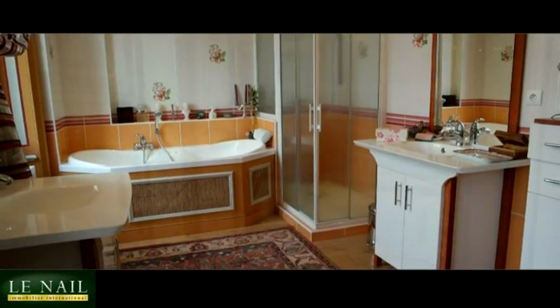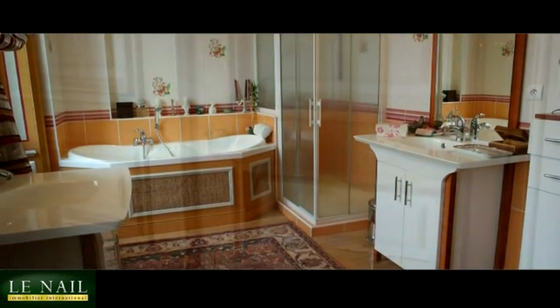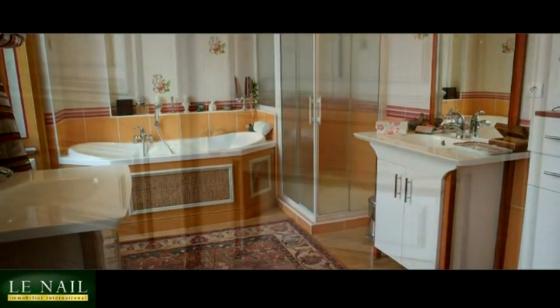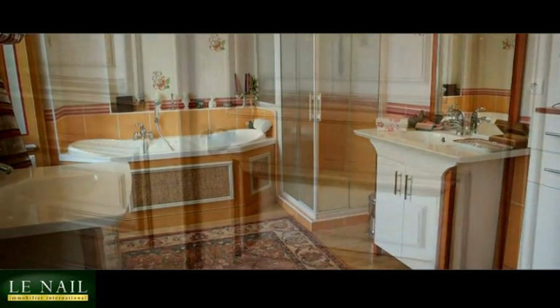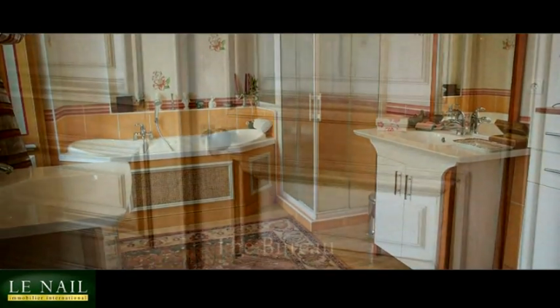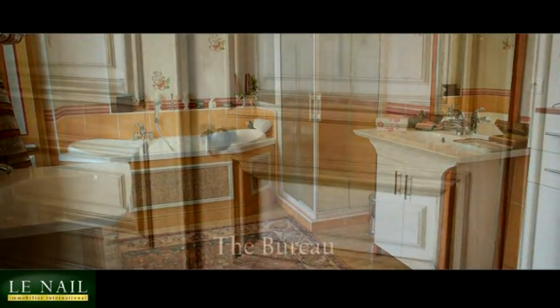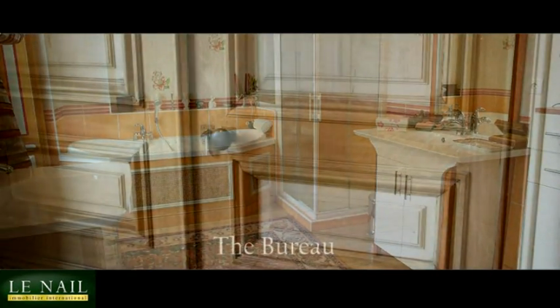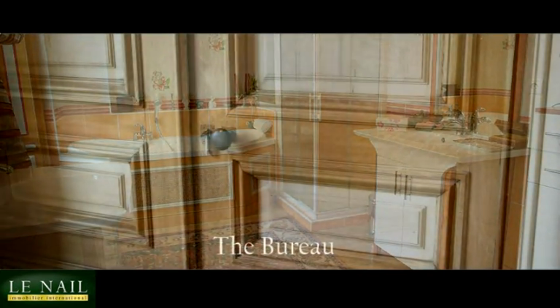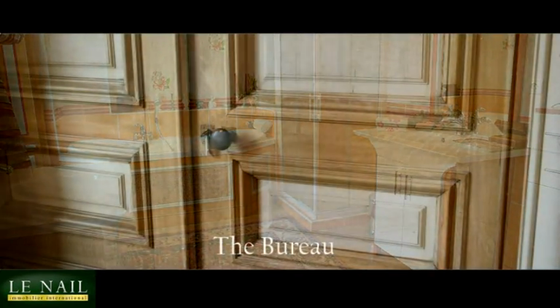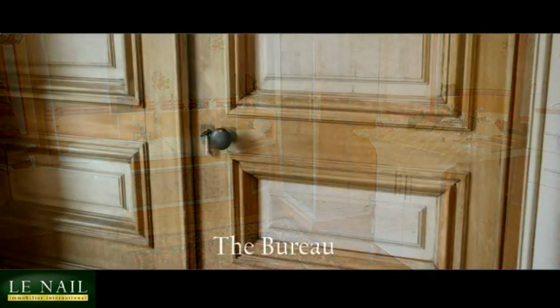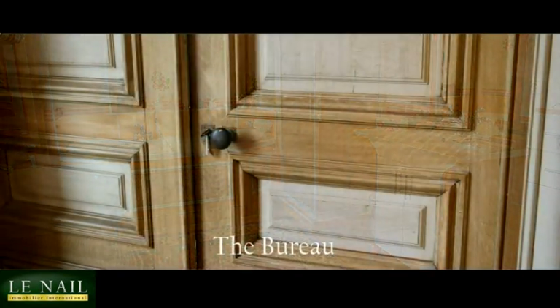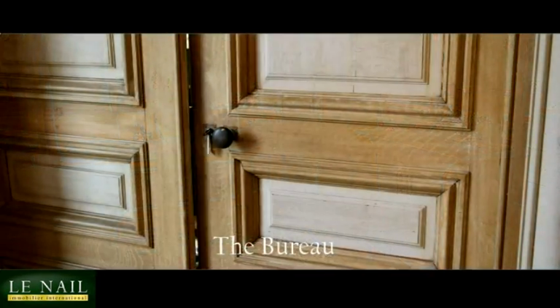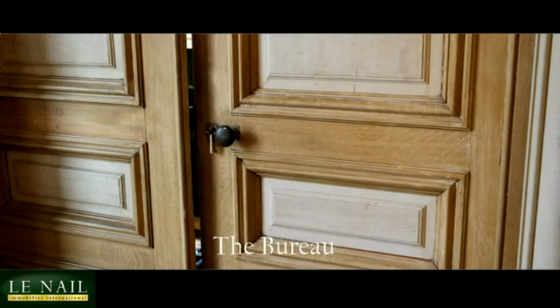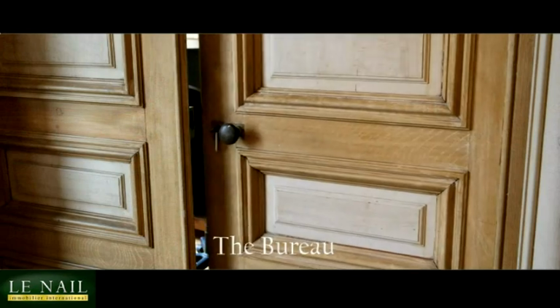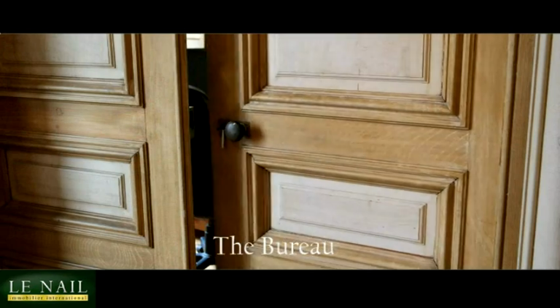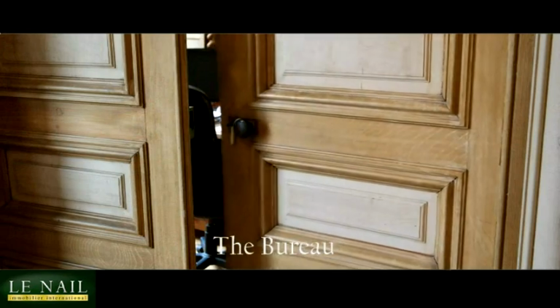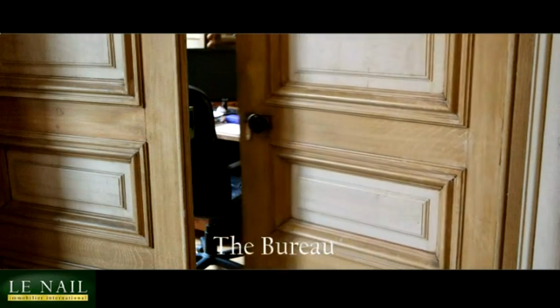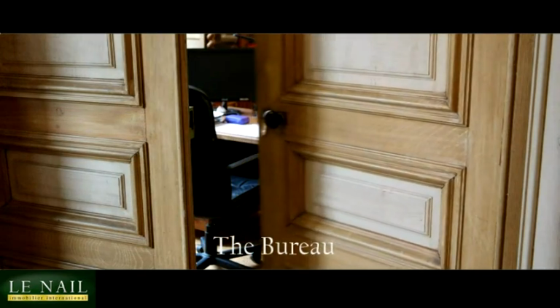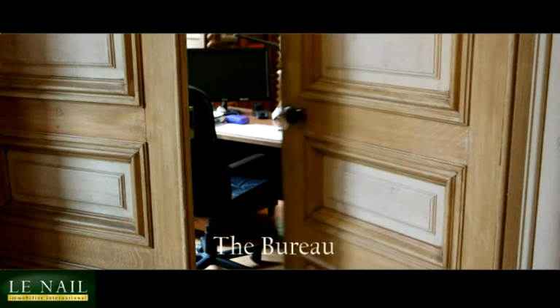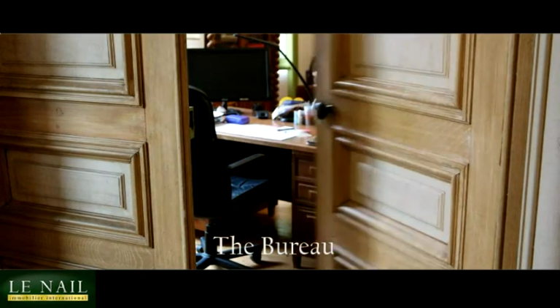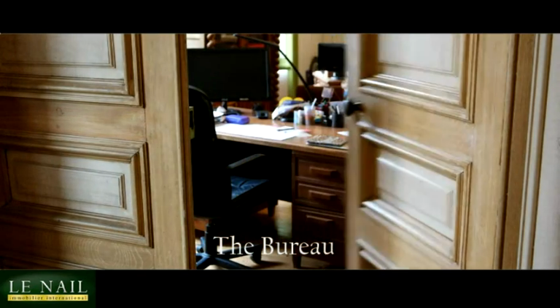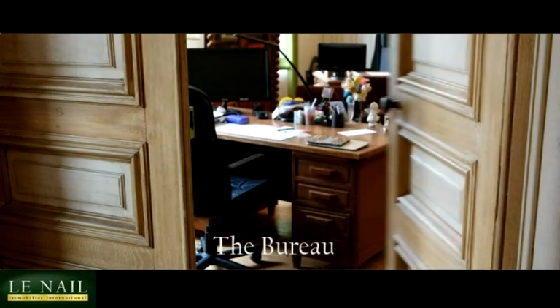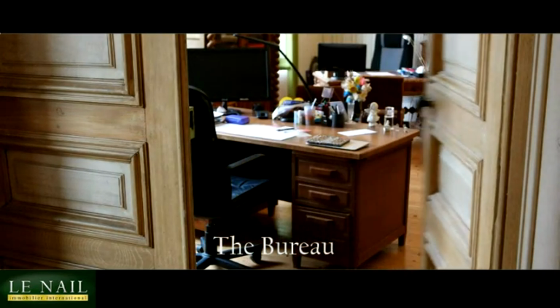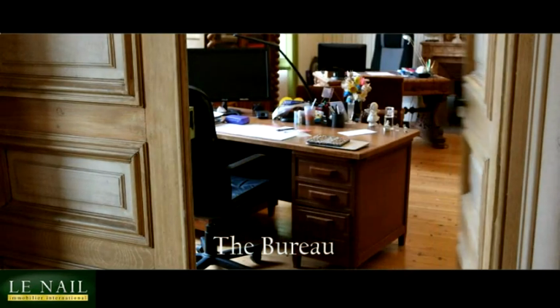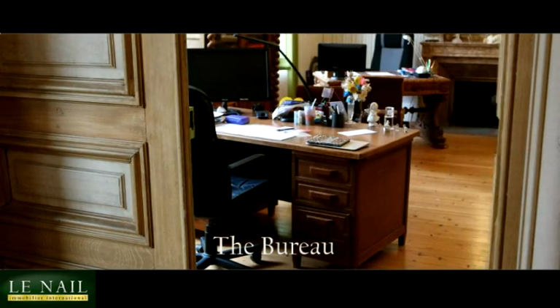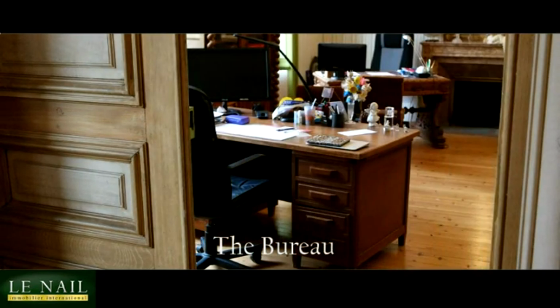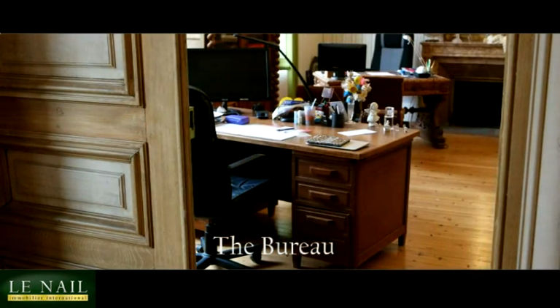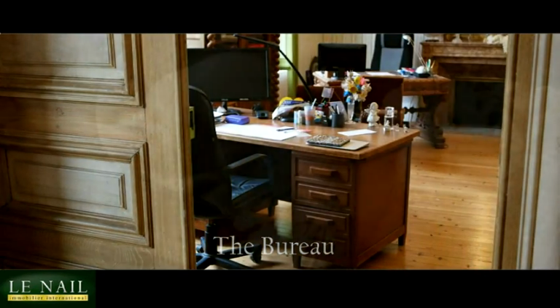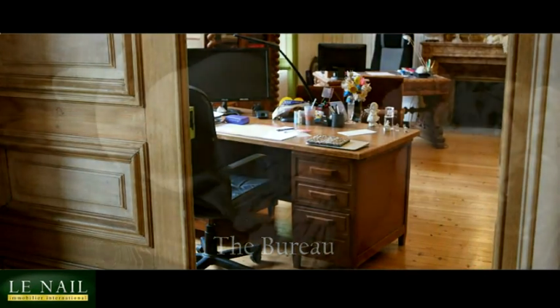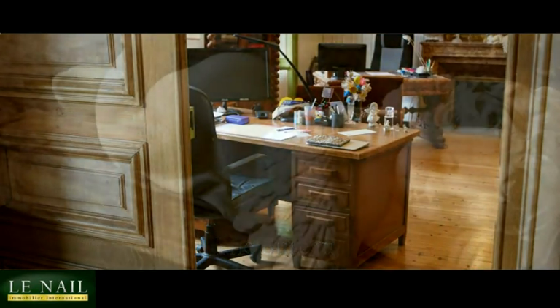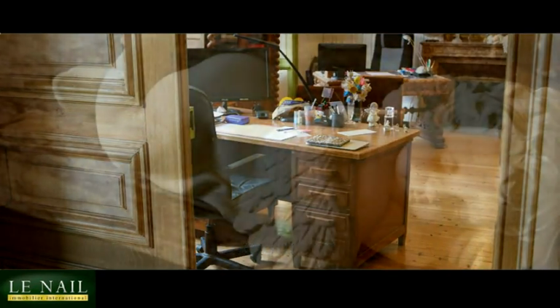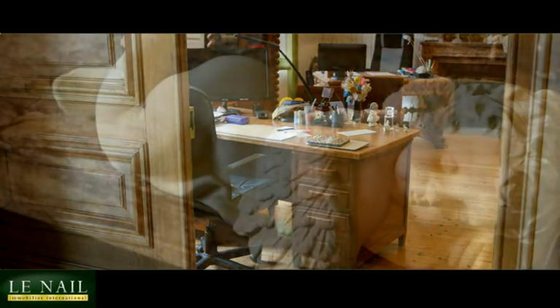On the same floor is a beautiful office area that overlooks the front of the chateau.